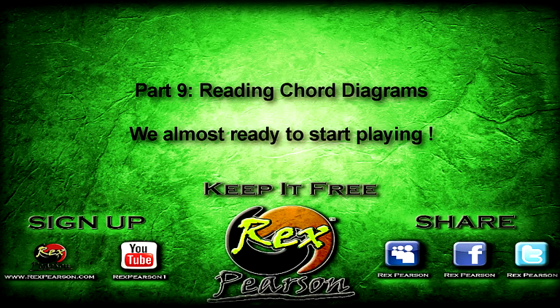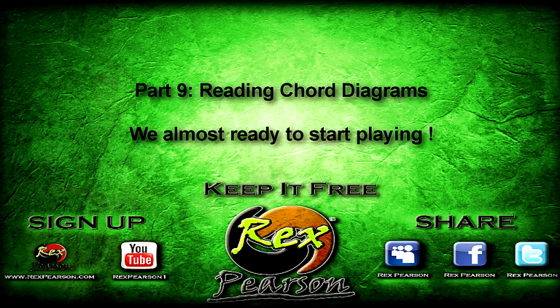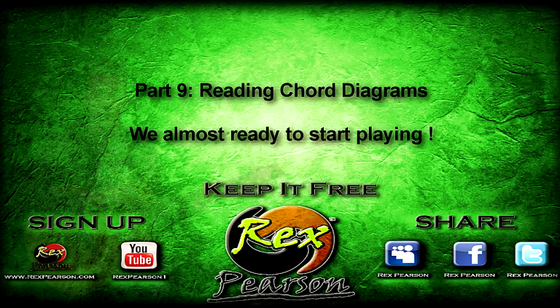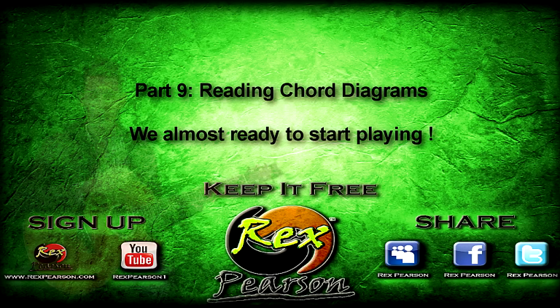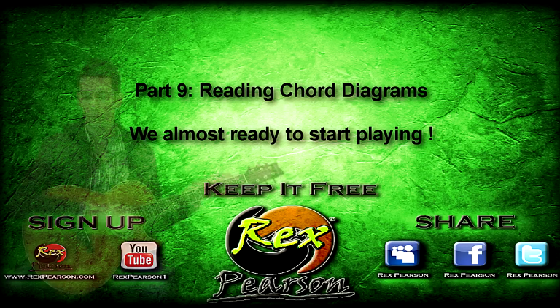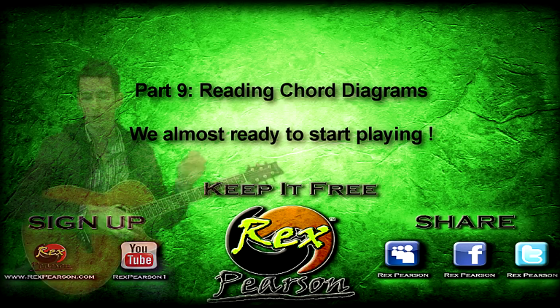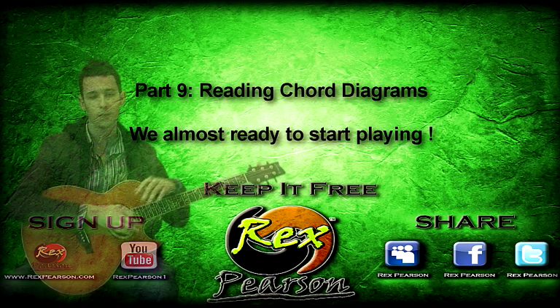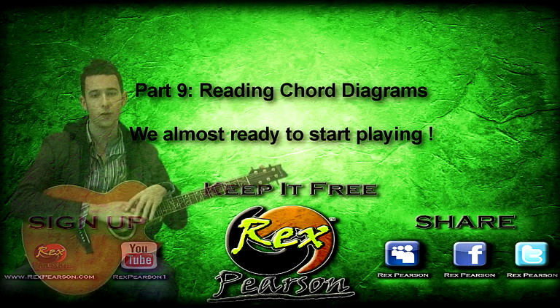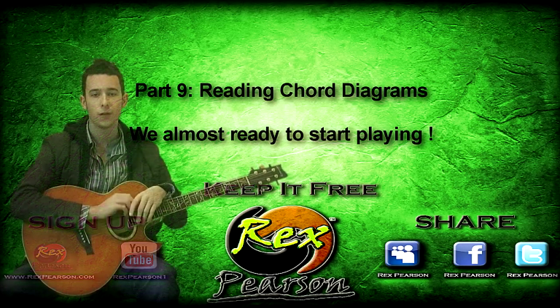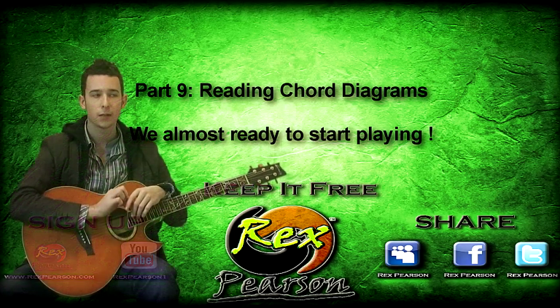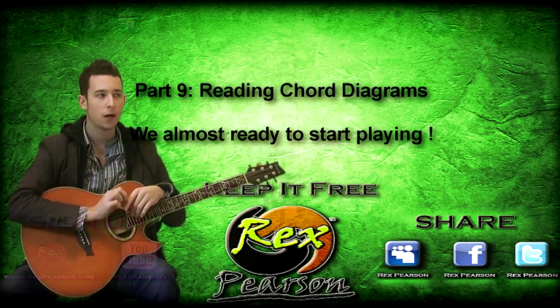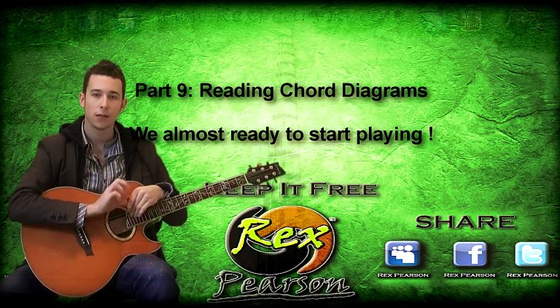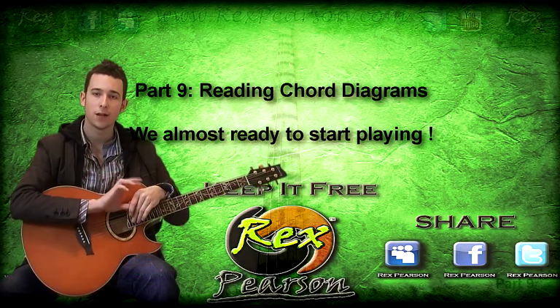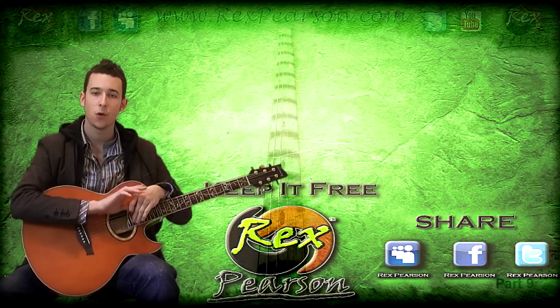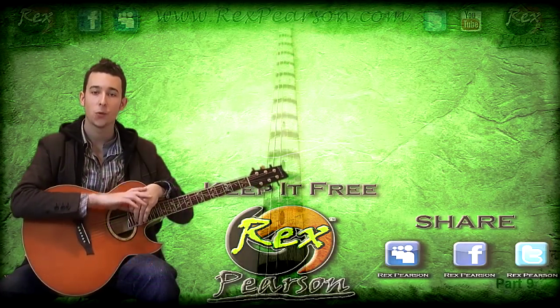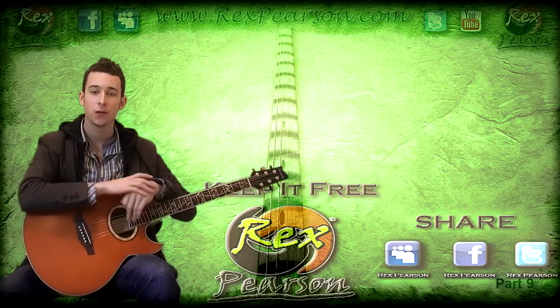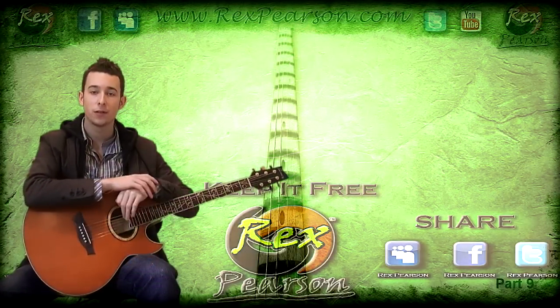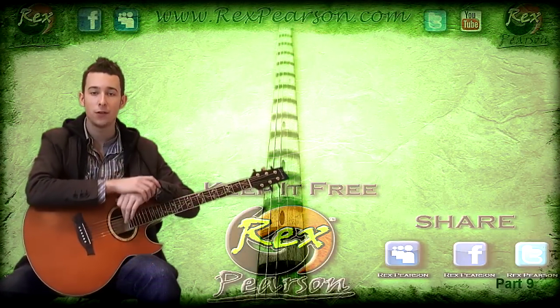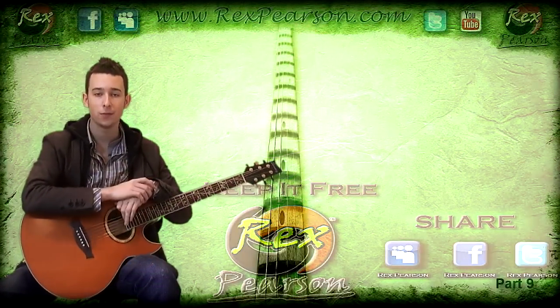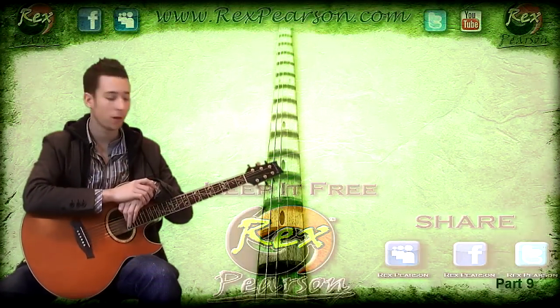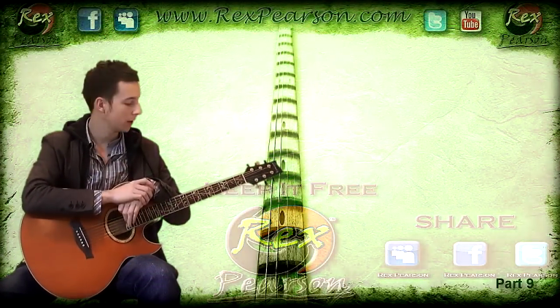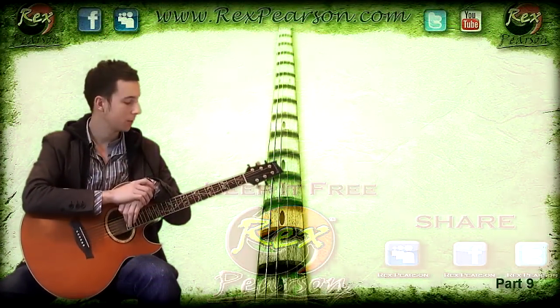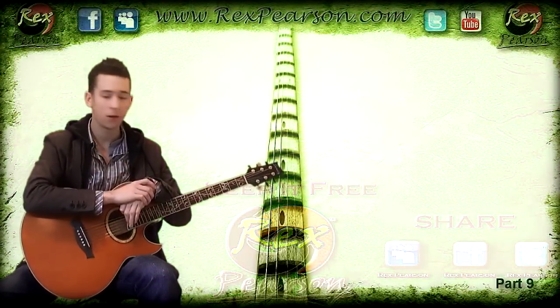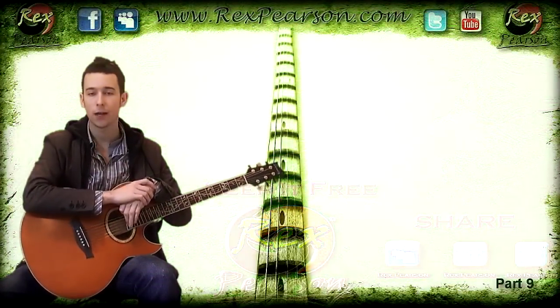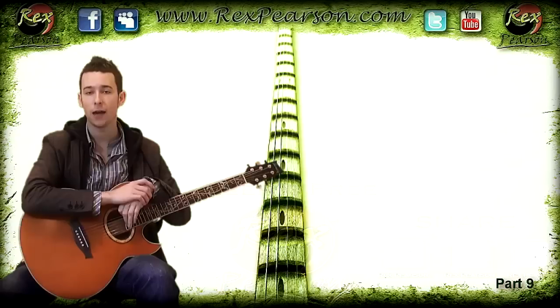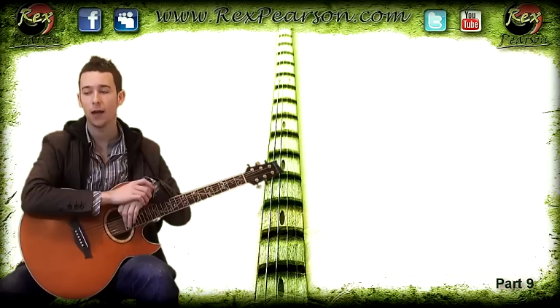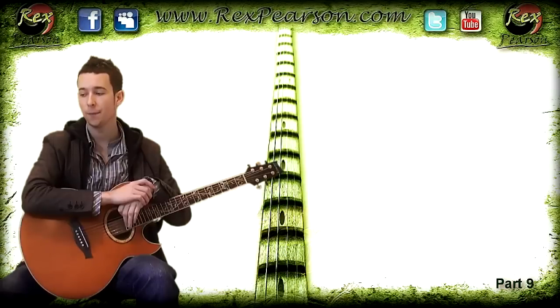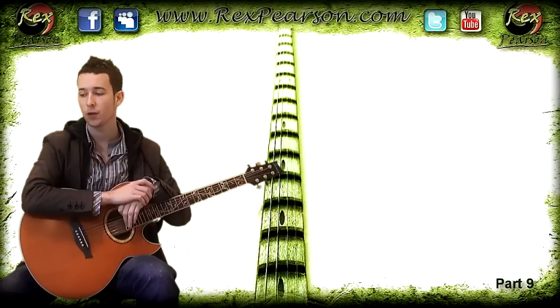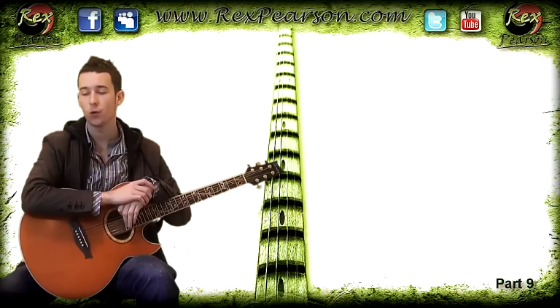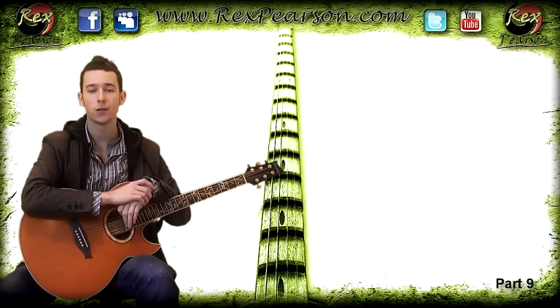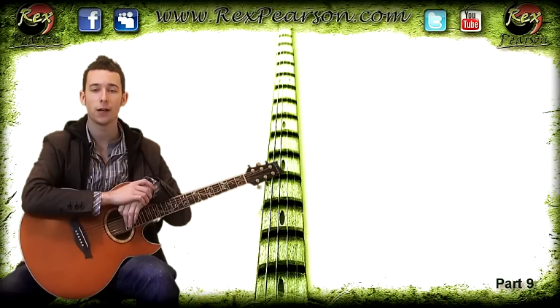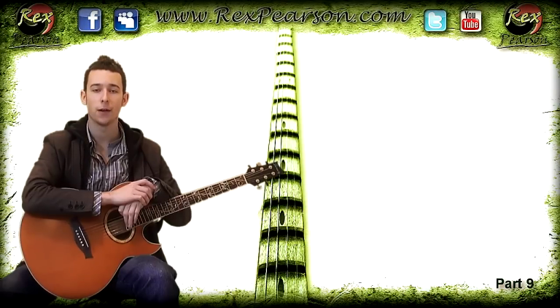Hi there and welcome to the next part of the Guitar 101 series, where we're going to be looking at chord diagrams.